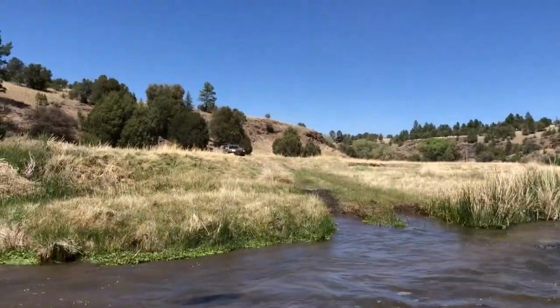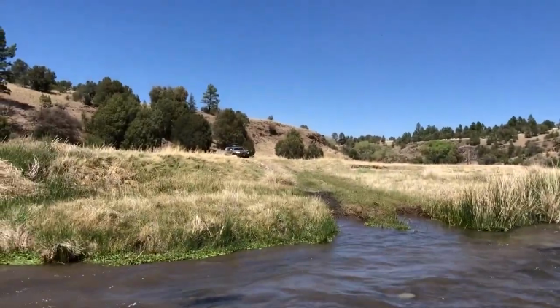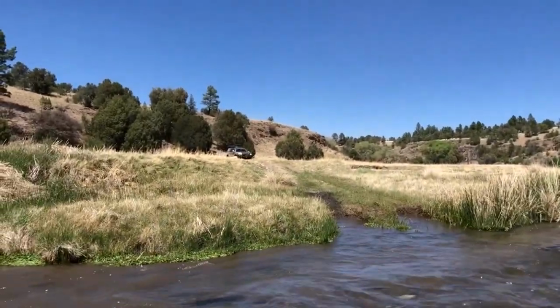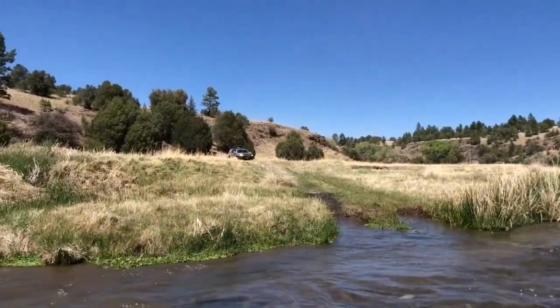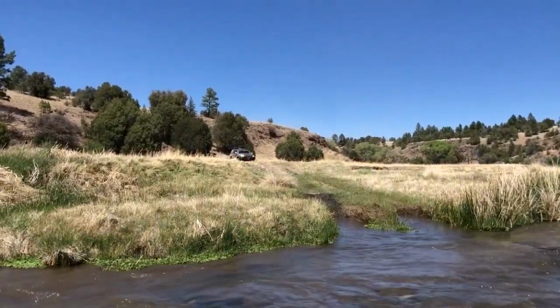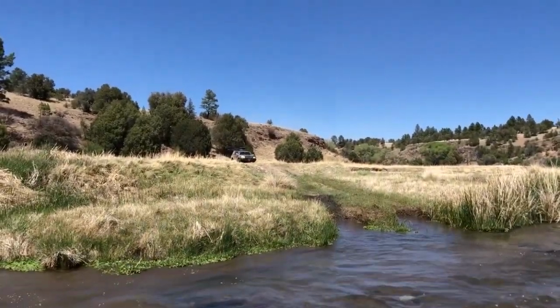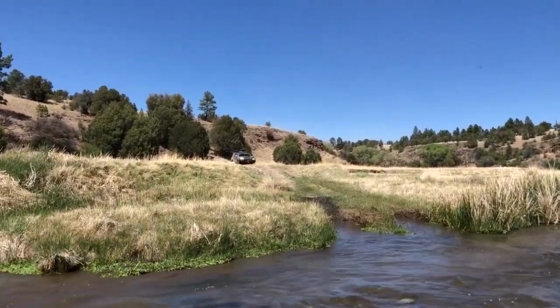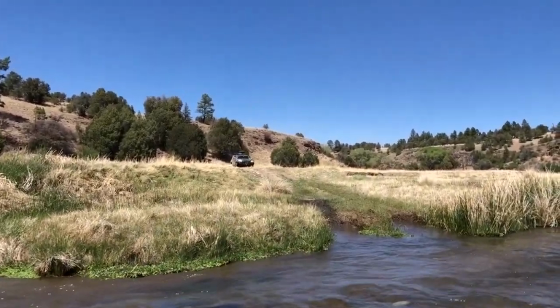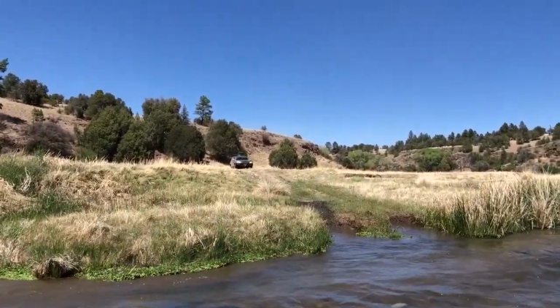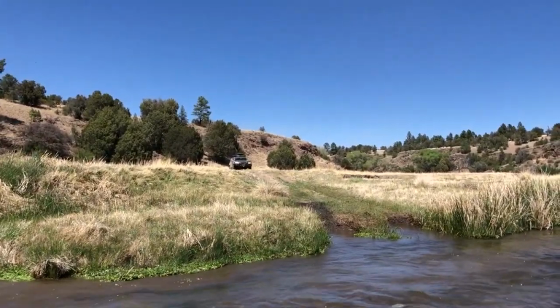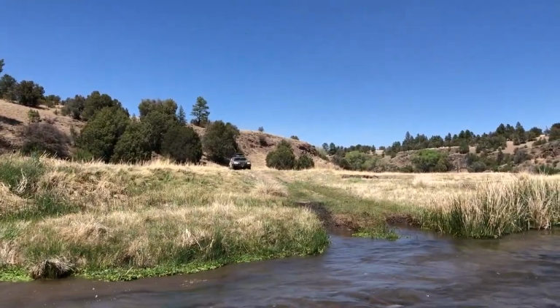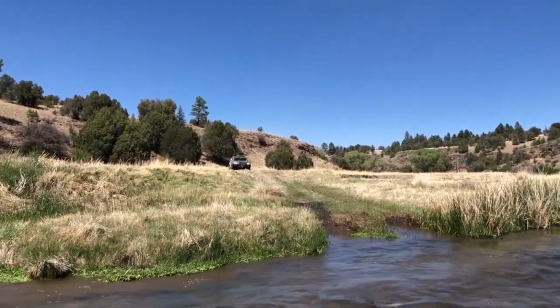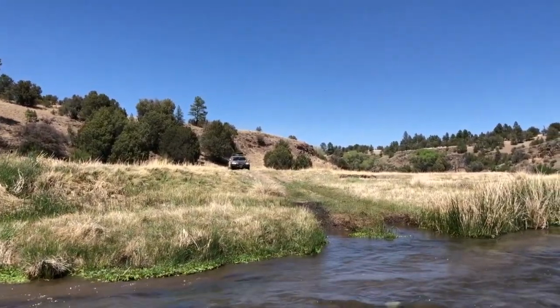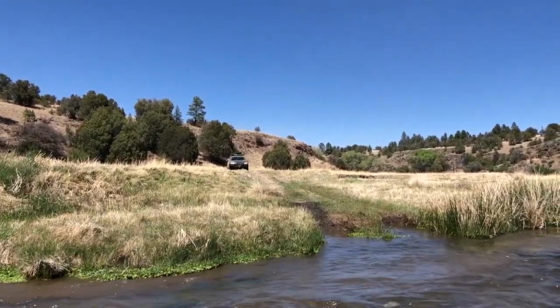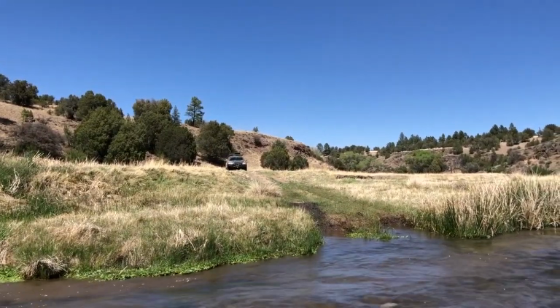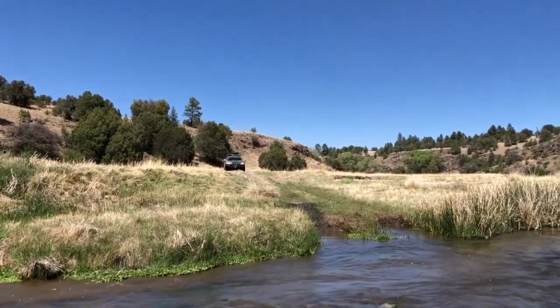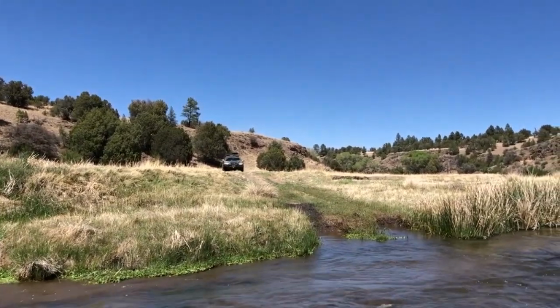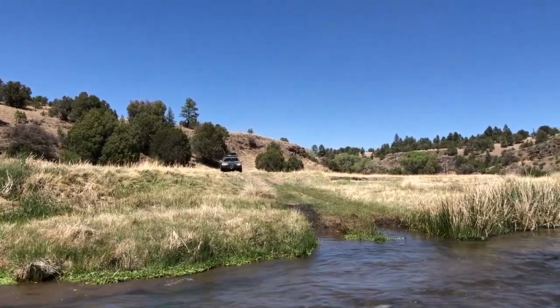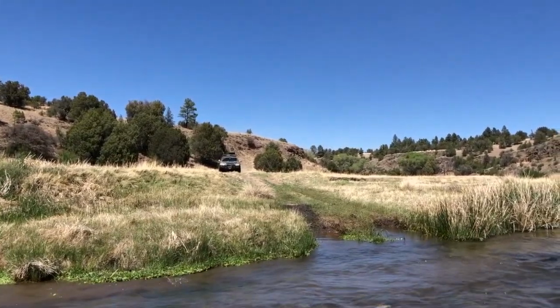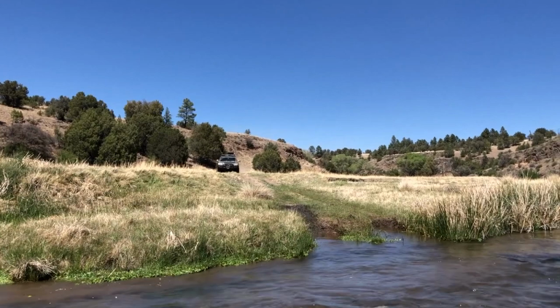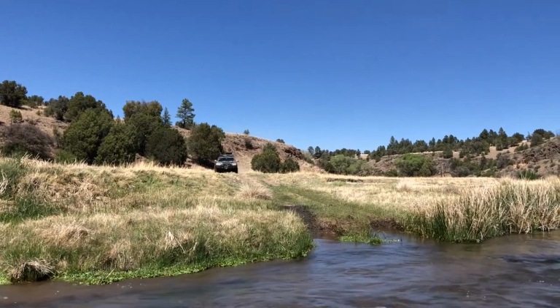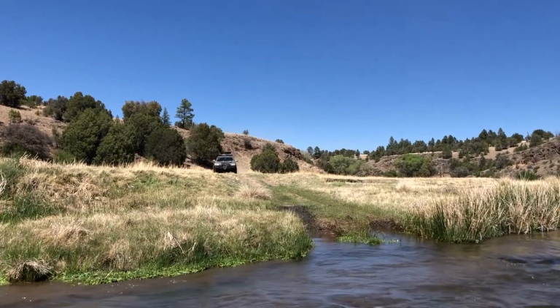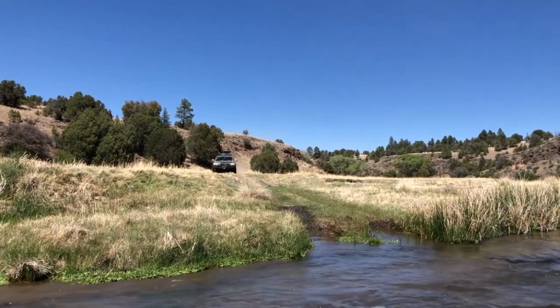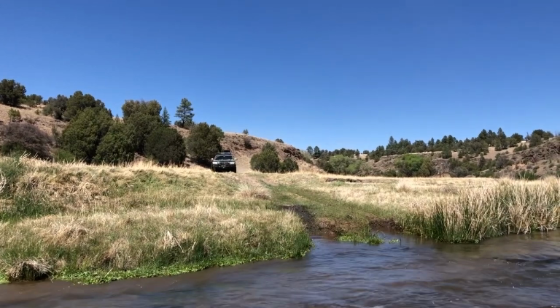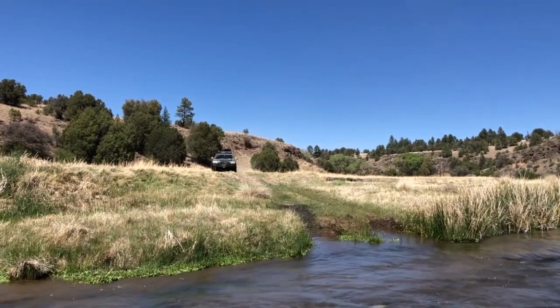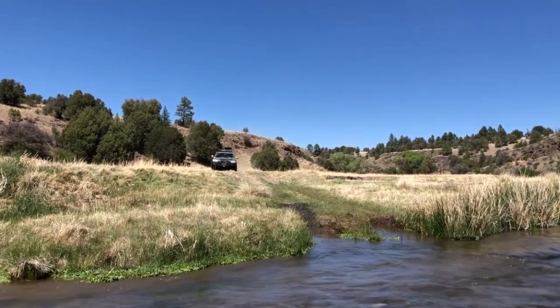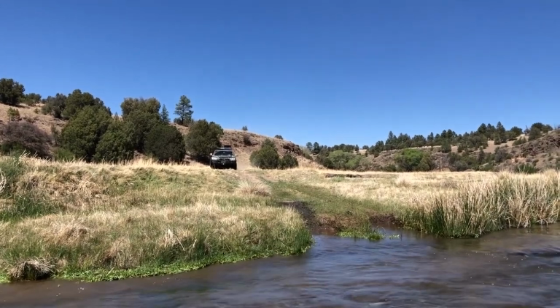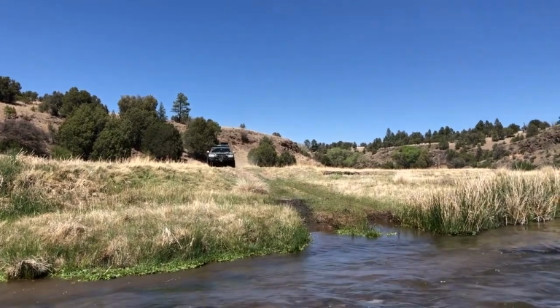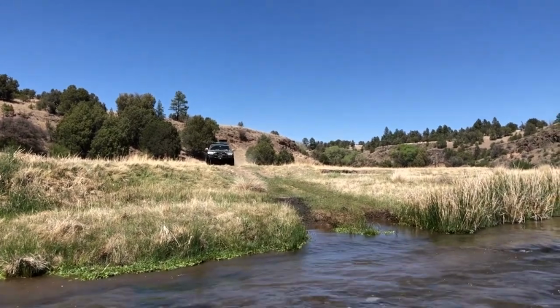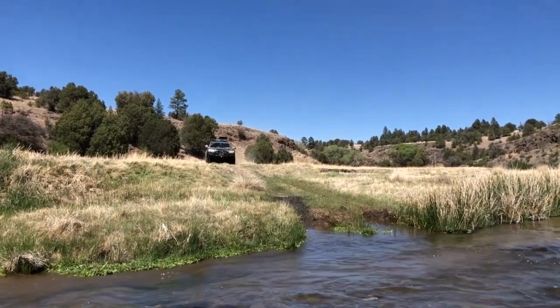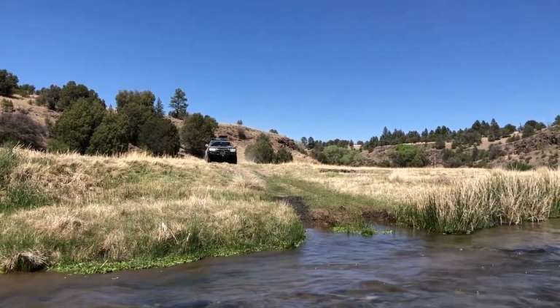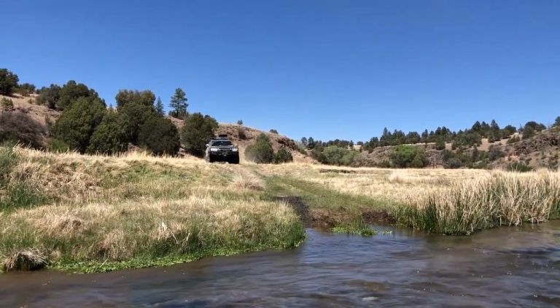We'll cross this little East Fork of the Gila probably five or six times on our way to finding a good campsite.